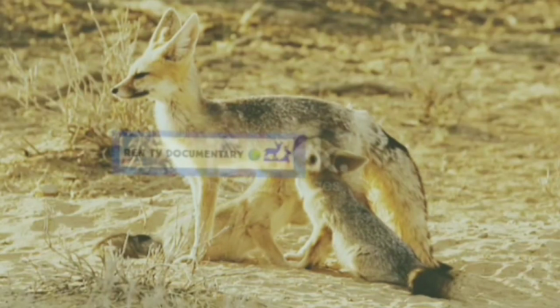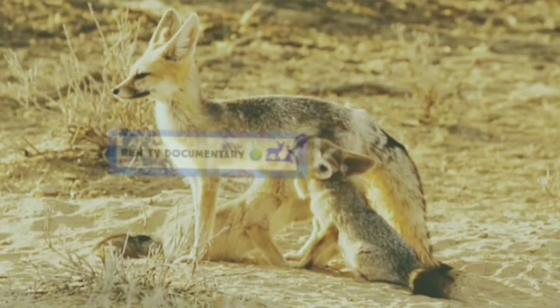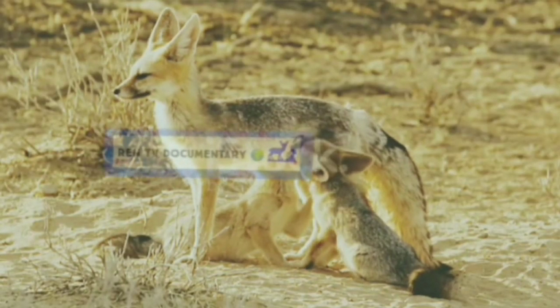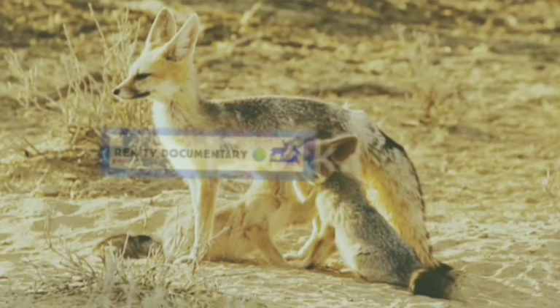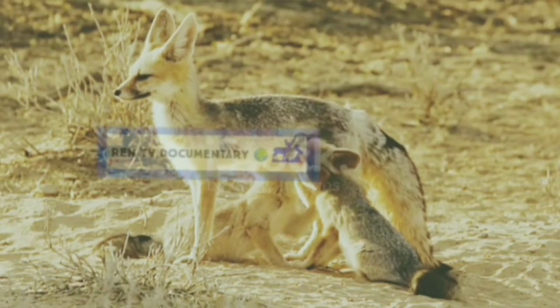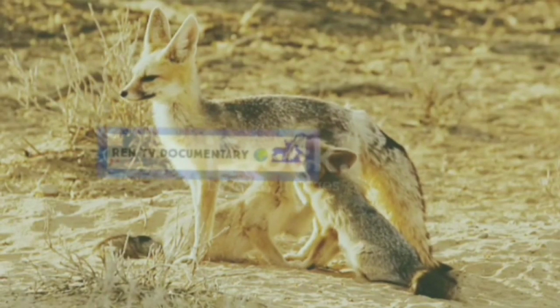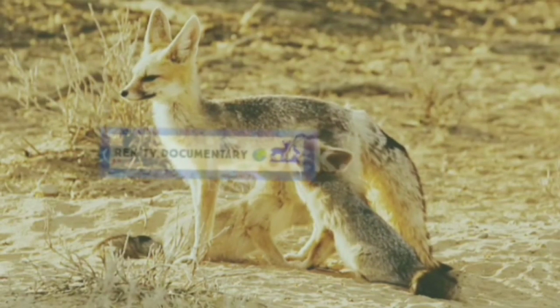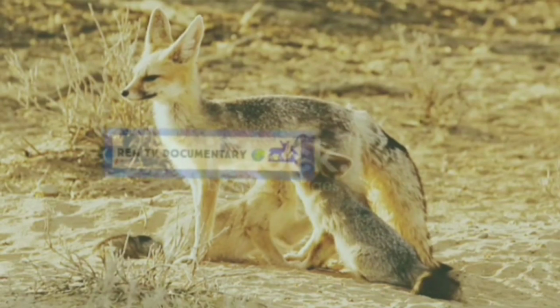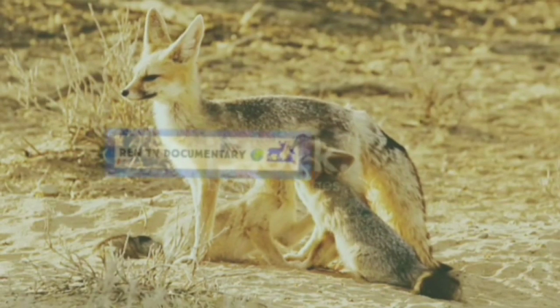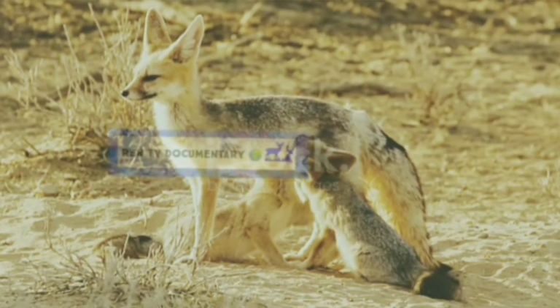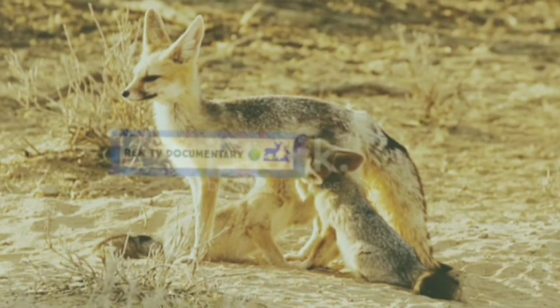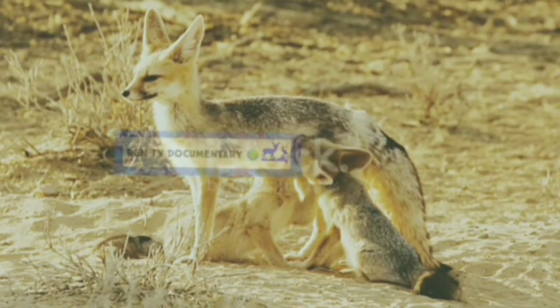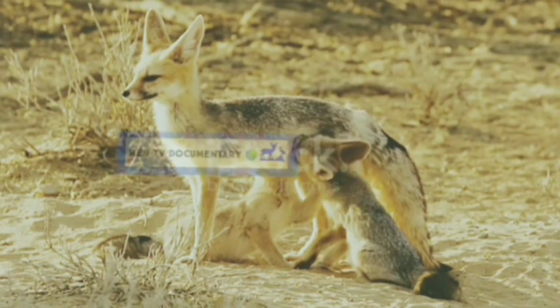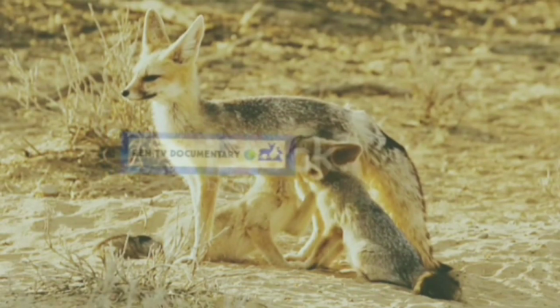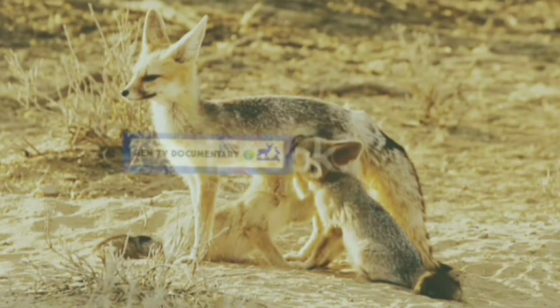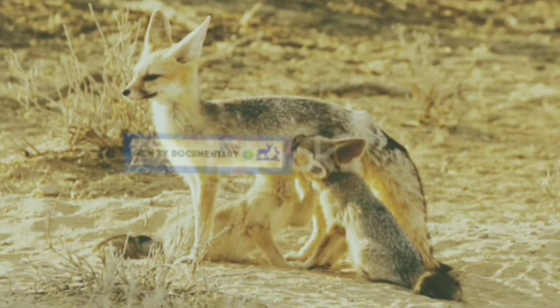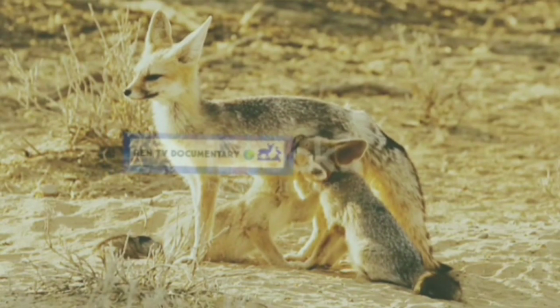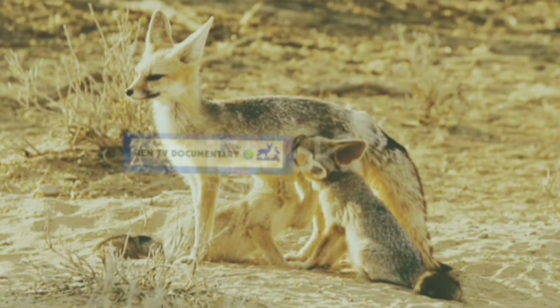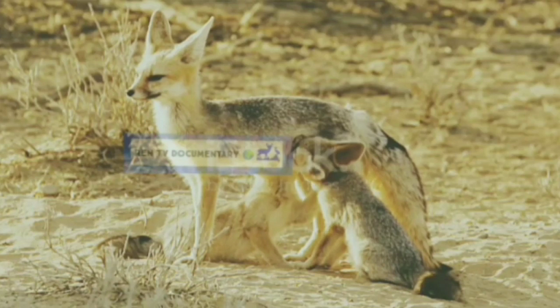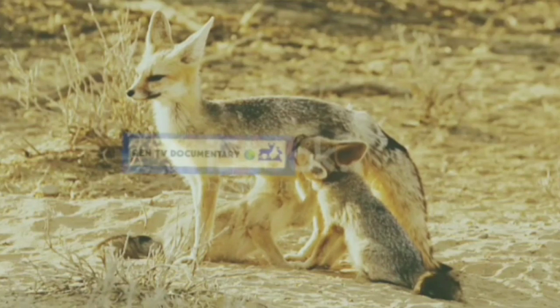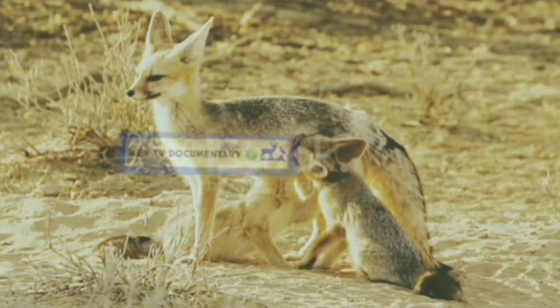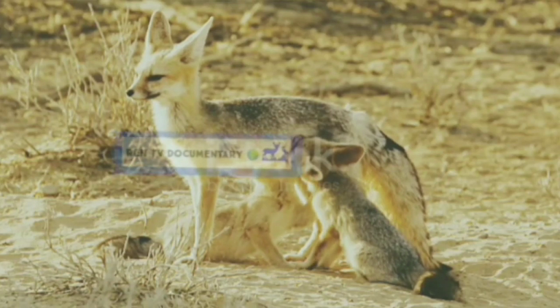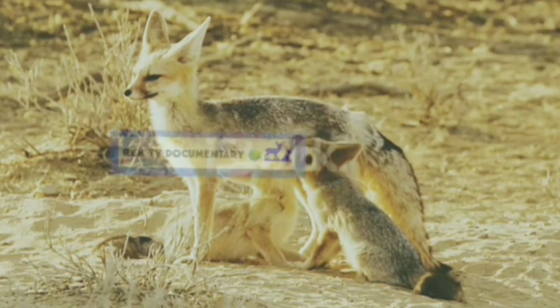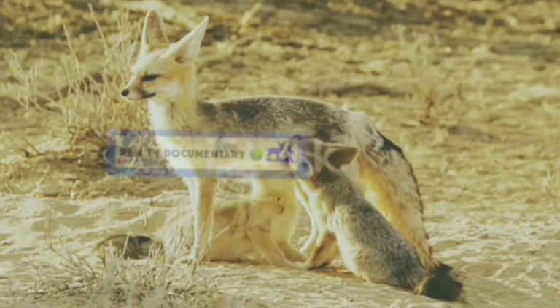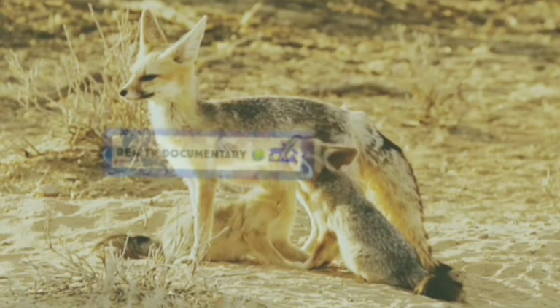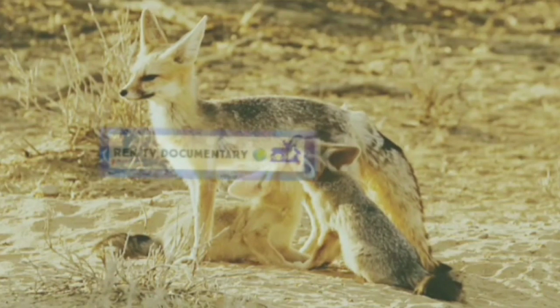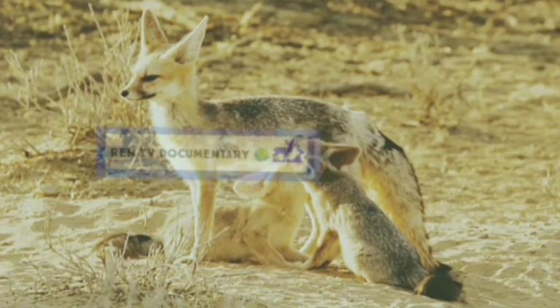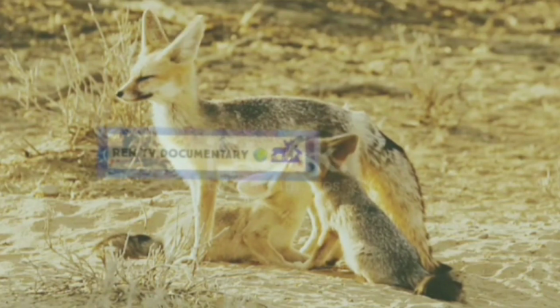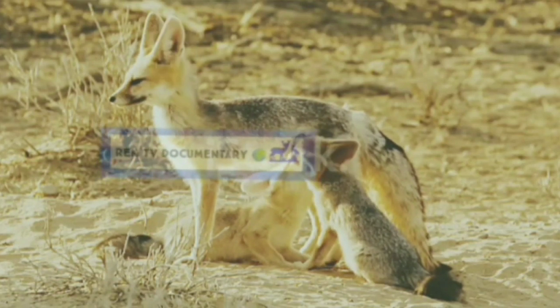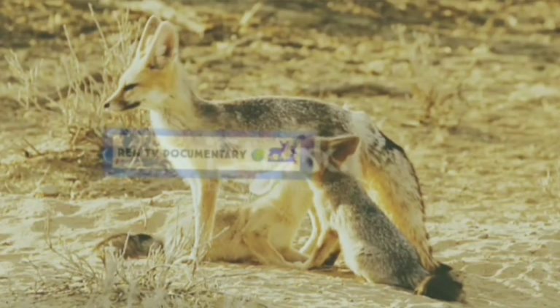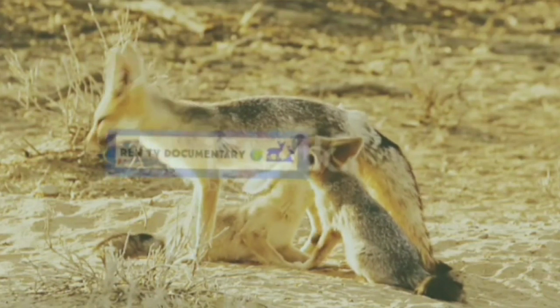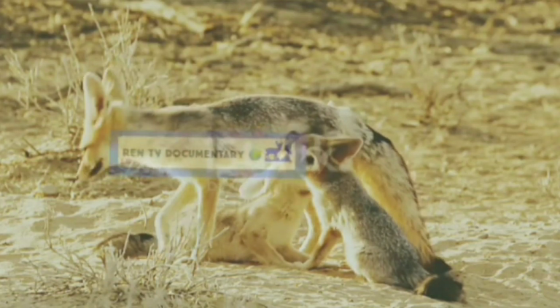It is the world's 20th largest desert and the world's 9th largest hot subtropical desert.